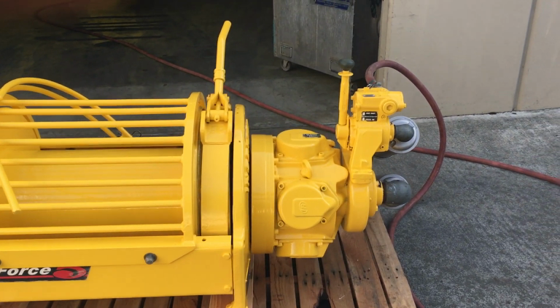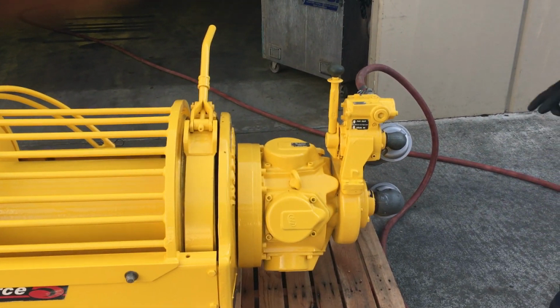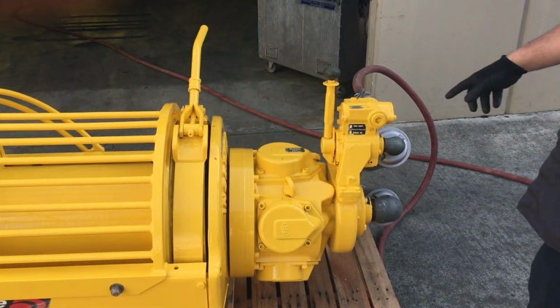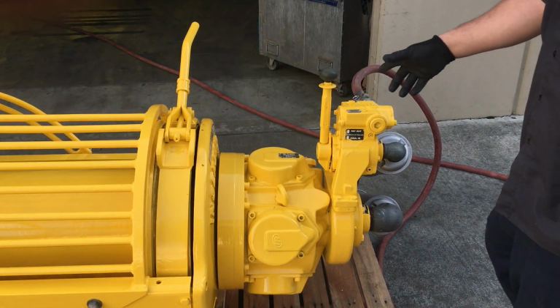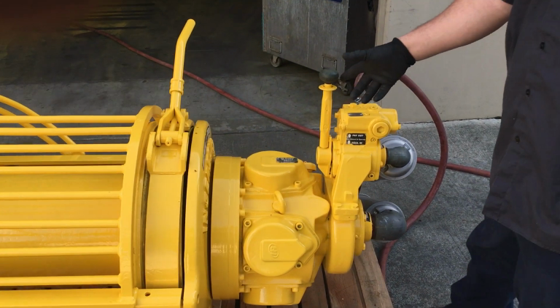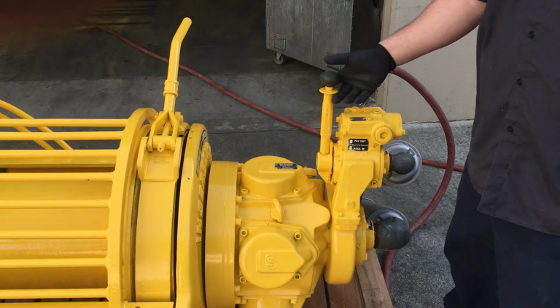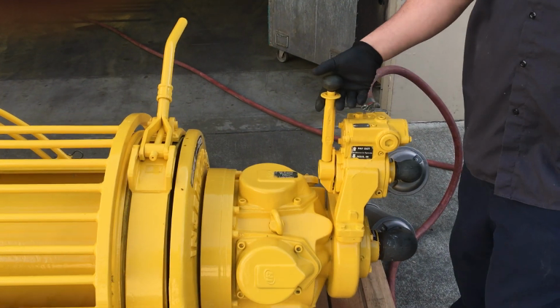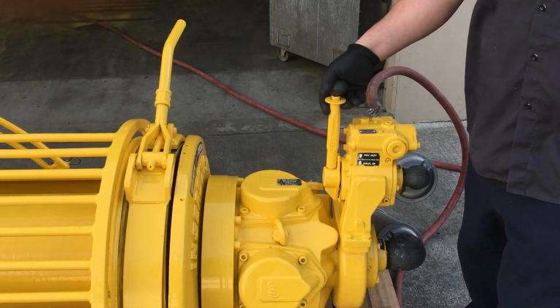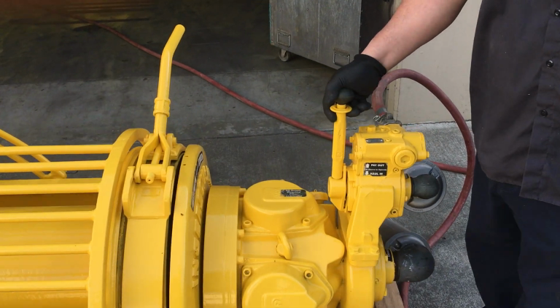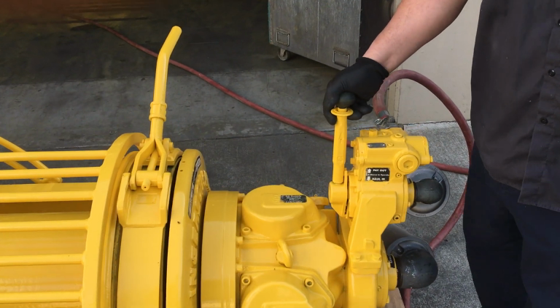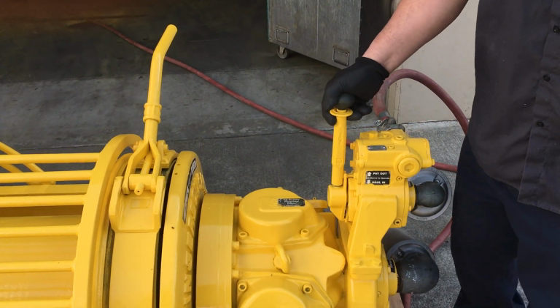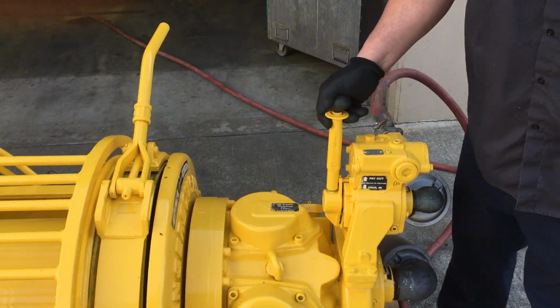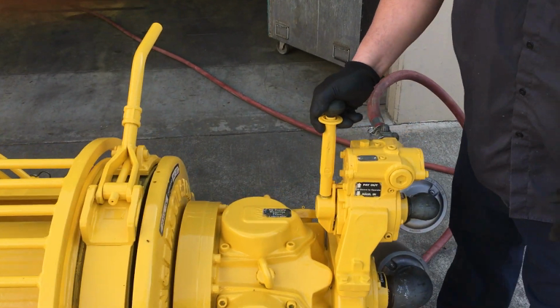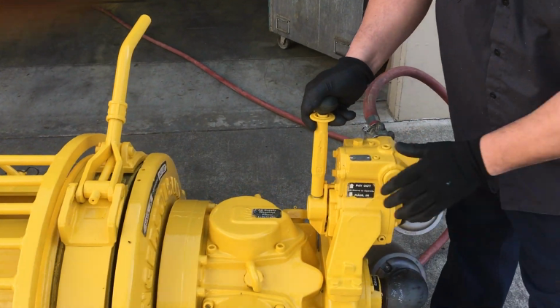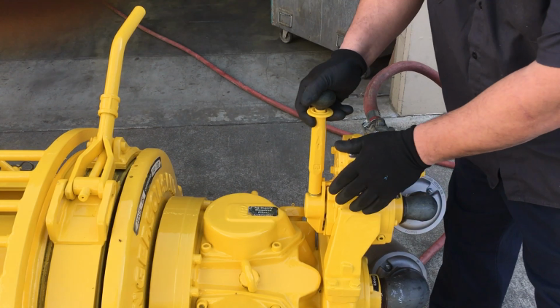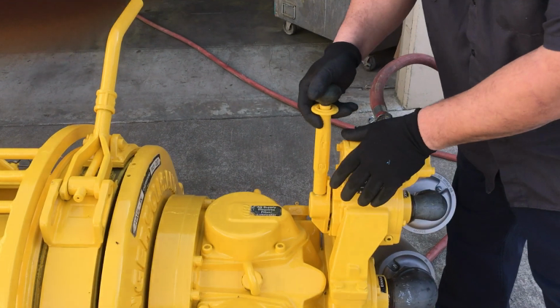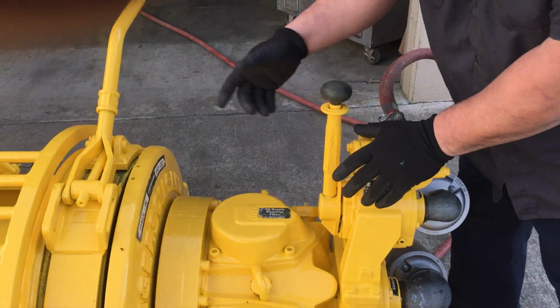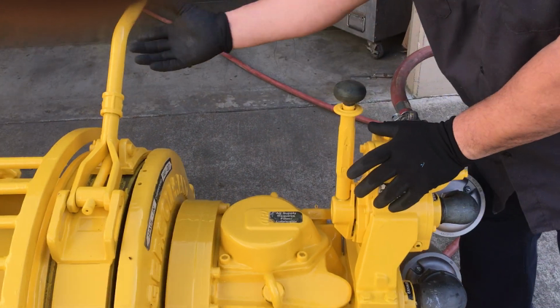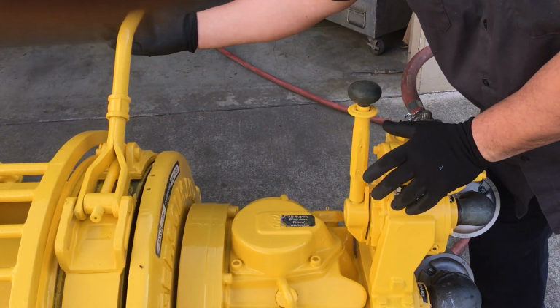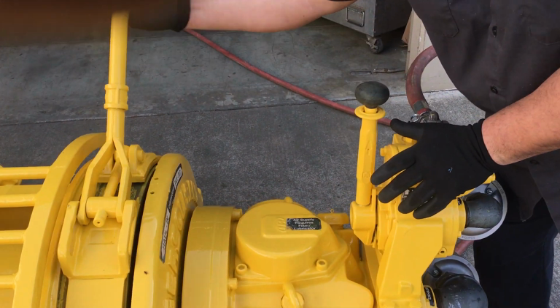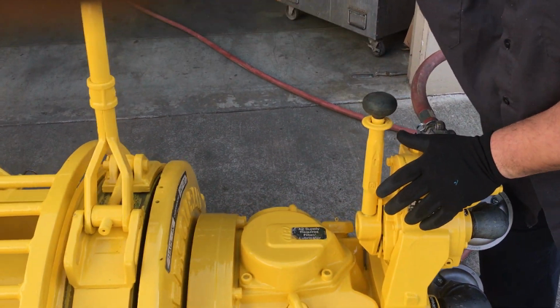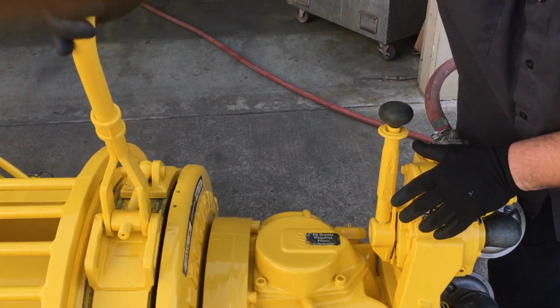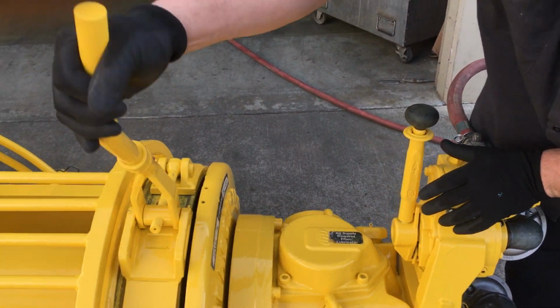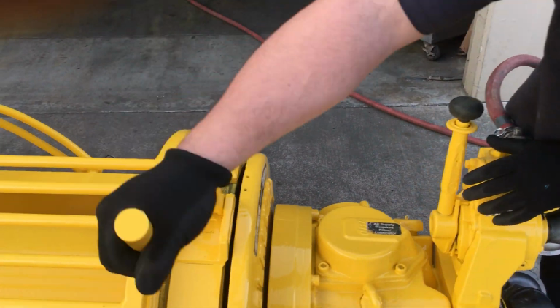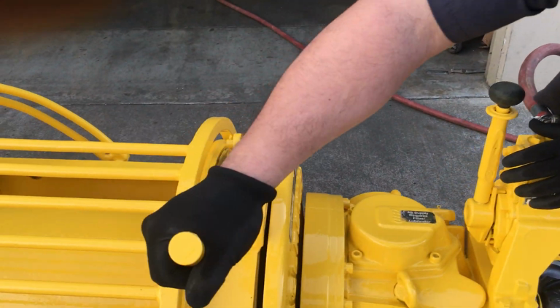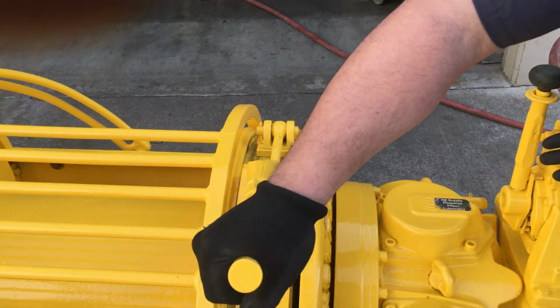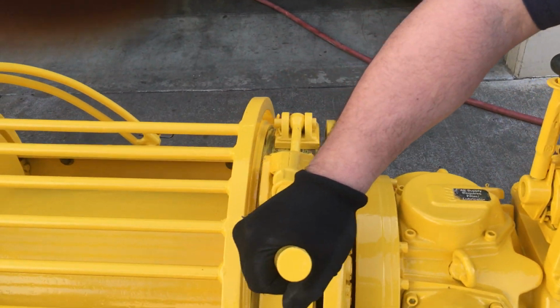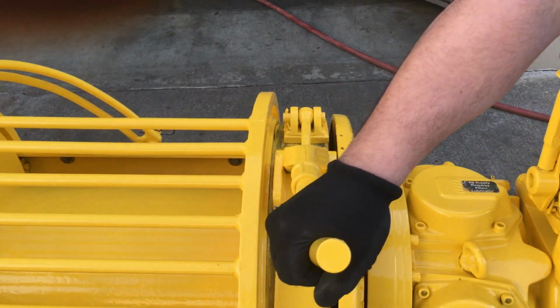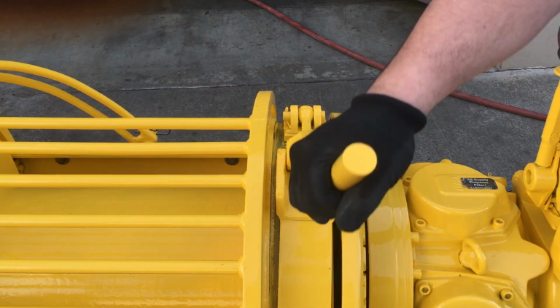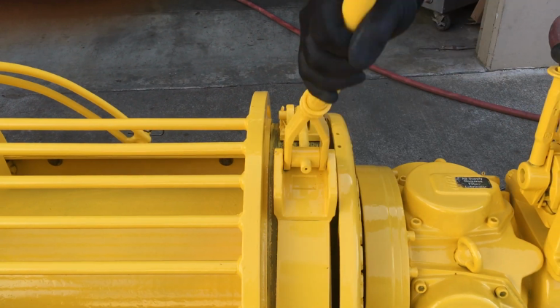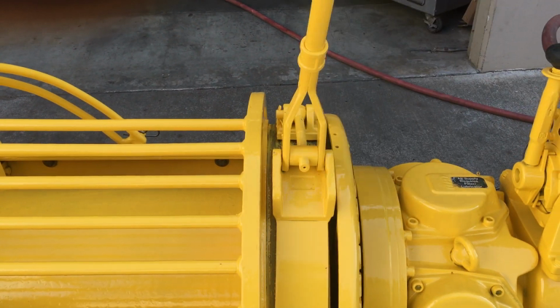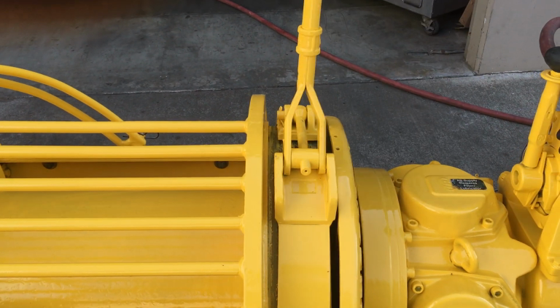Right over here is your forward and reverse, and then over here is your brake.